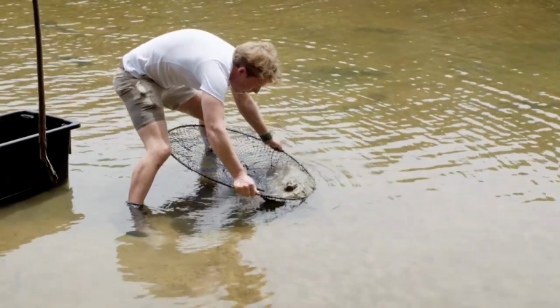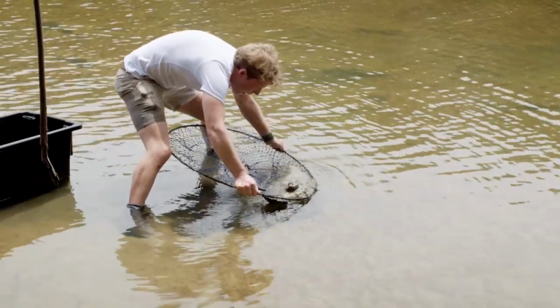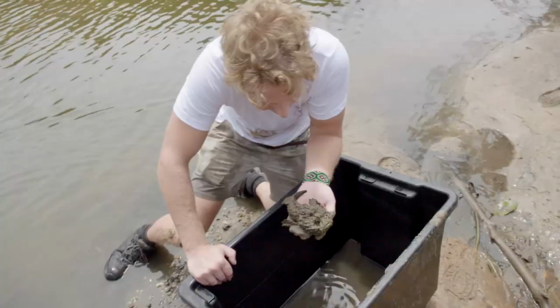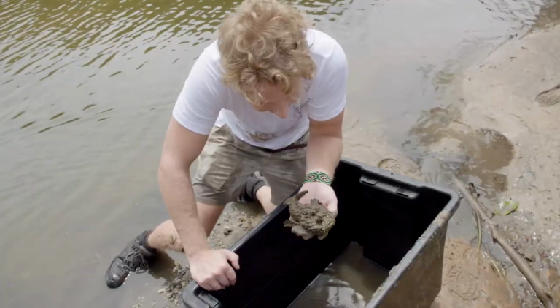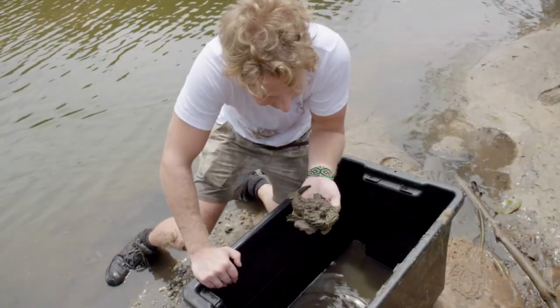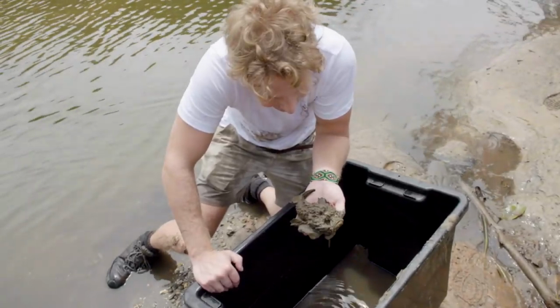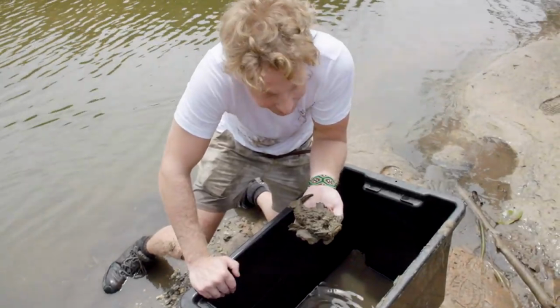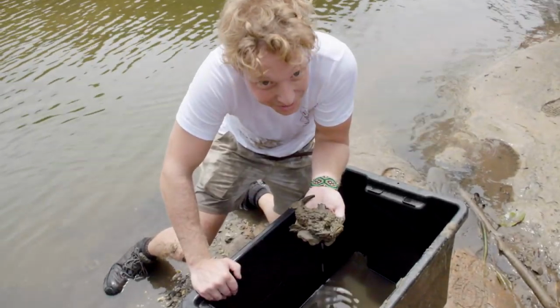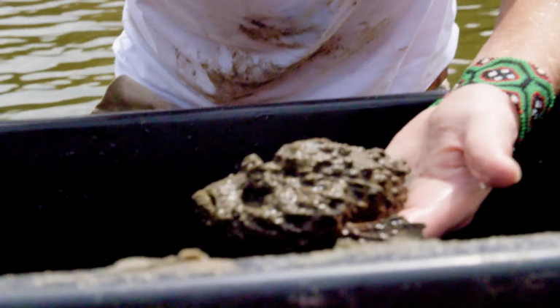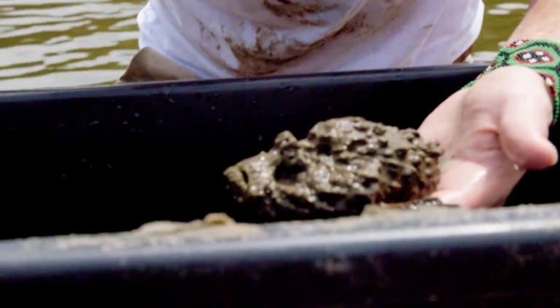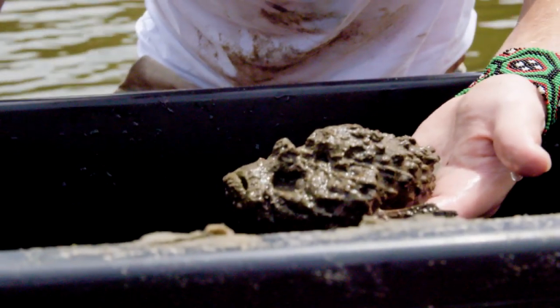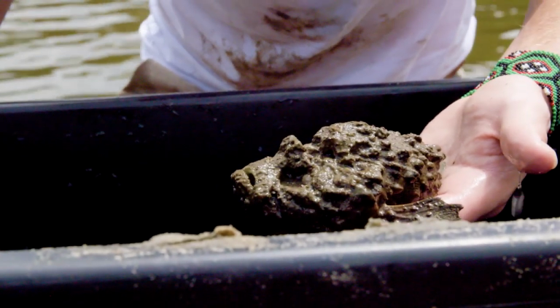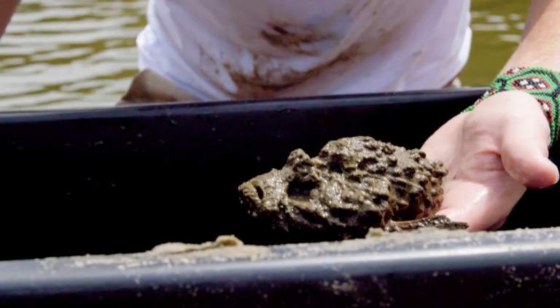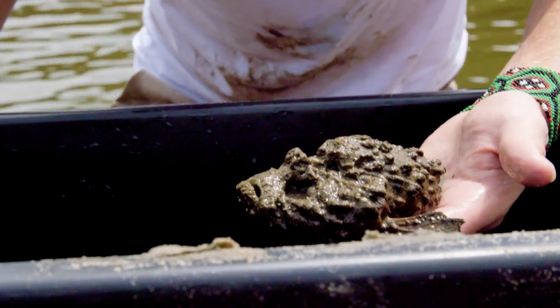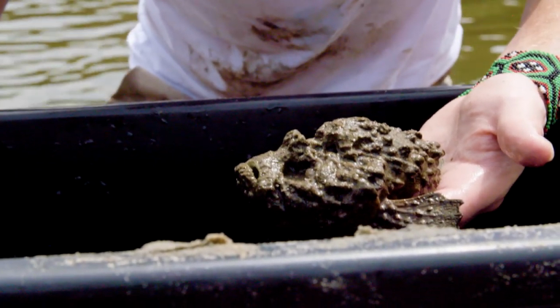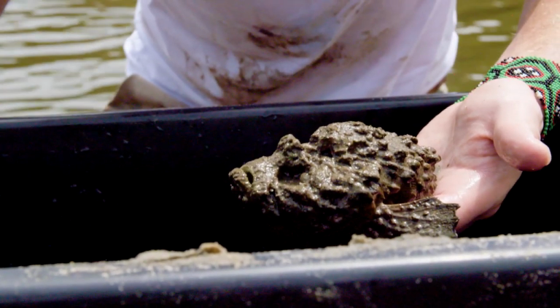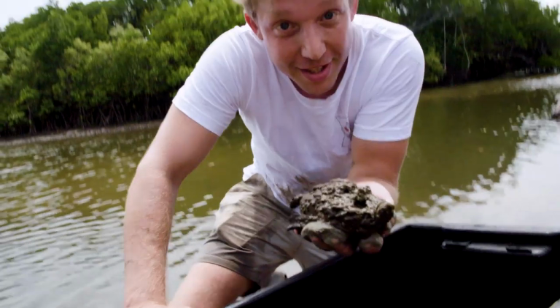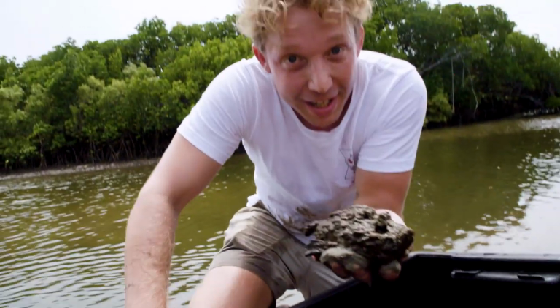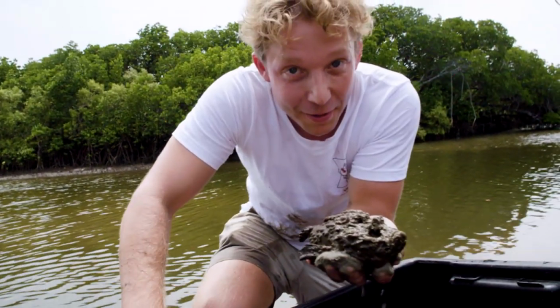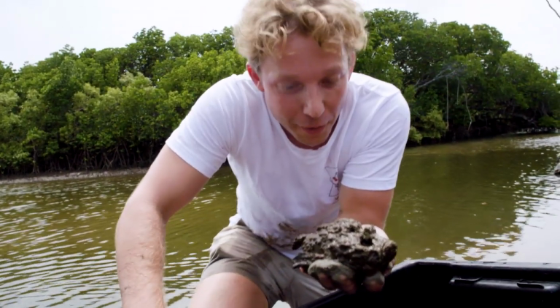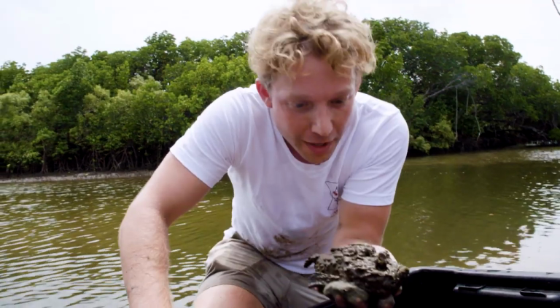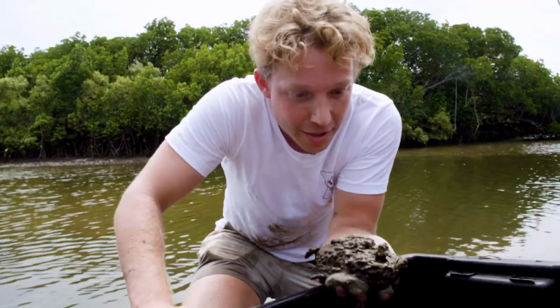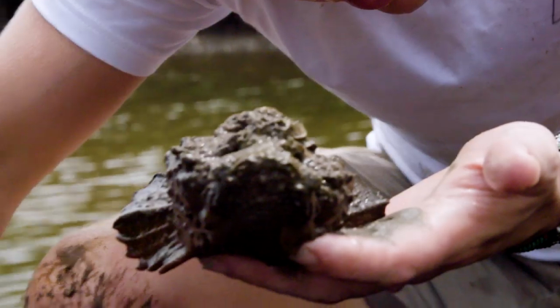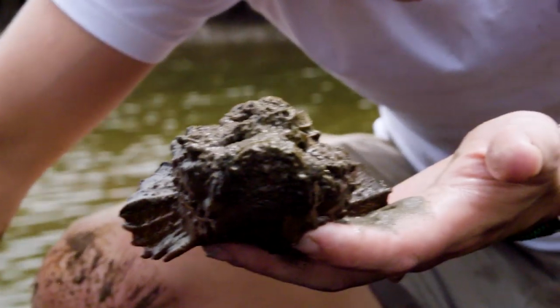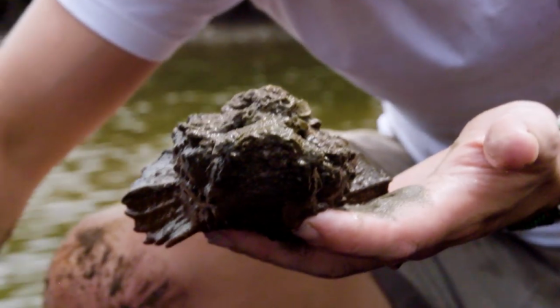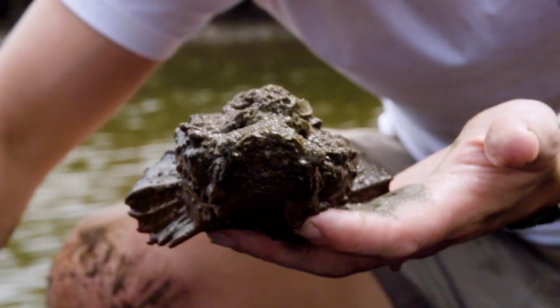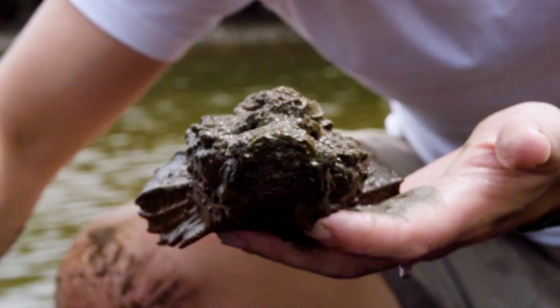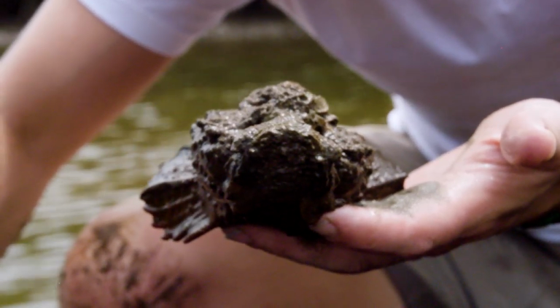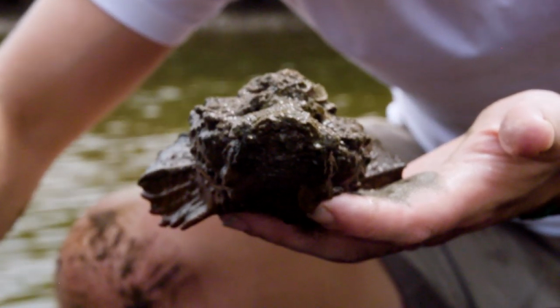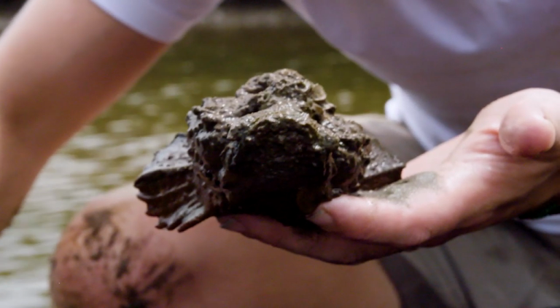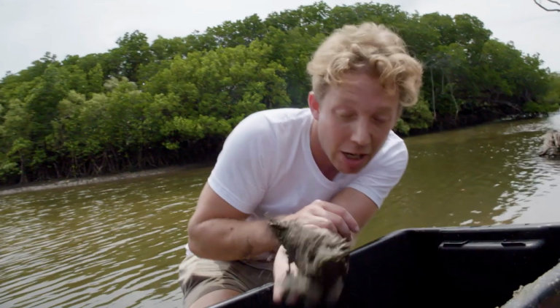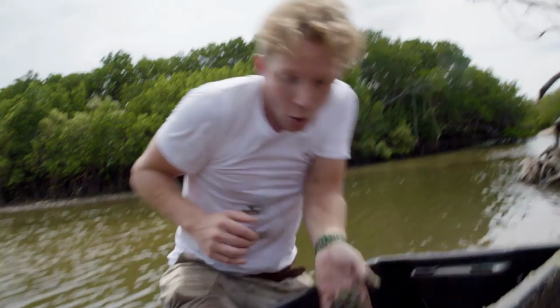Stonefish! My hand is literally shaking. The sting from this stonefish is so painful.